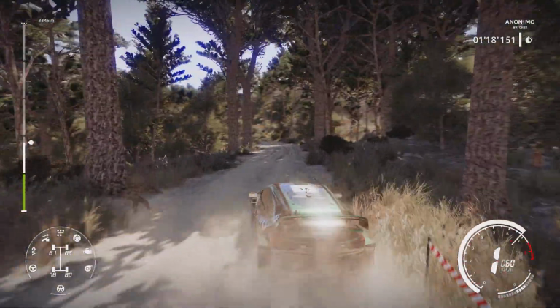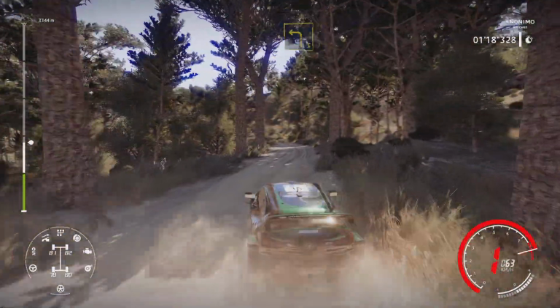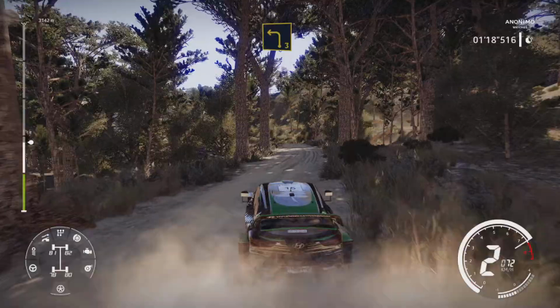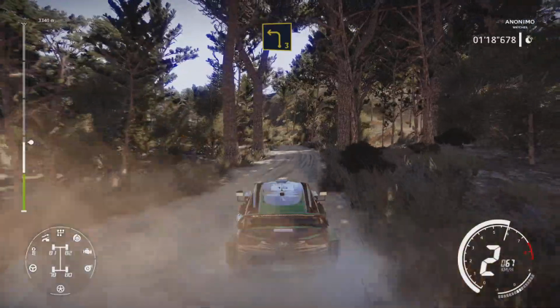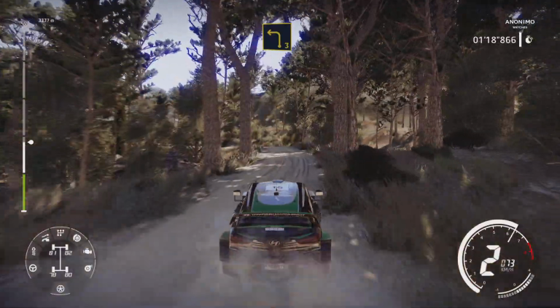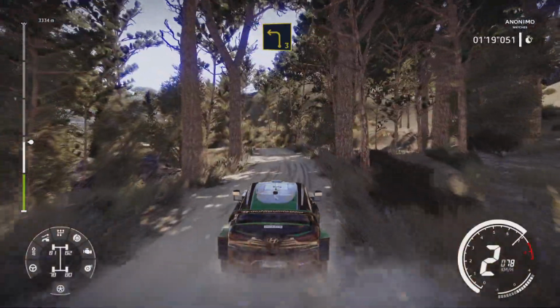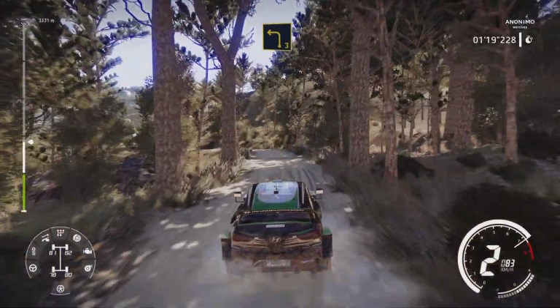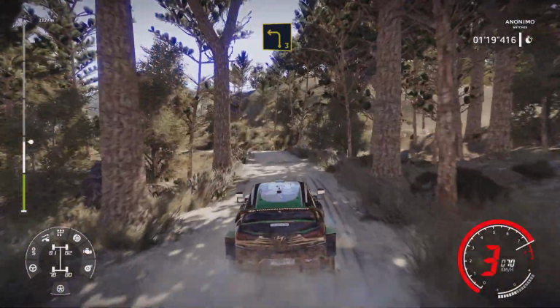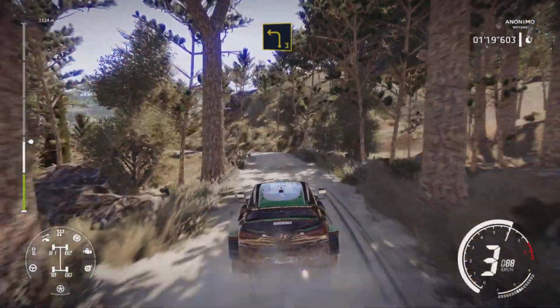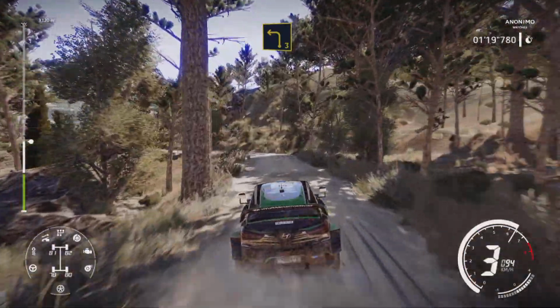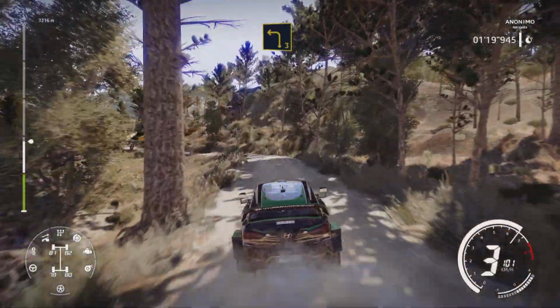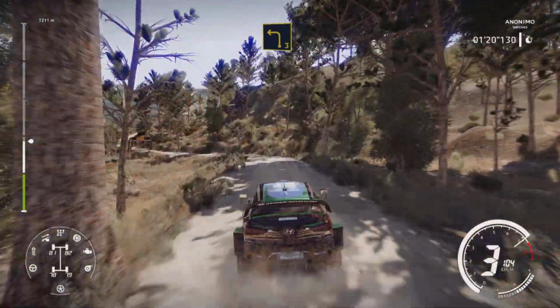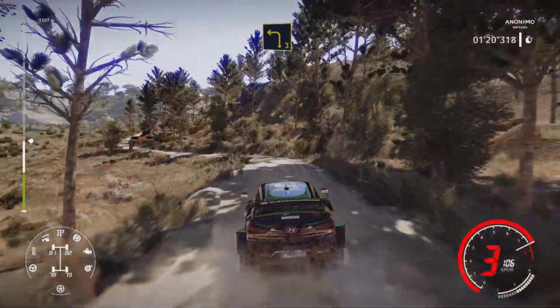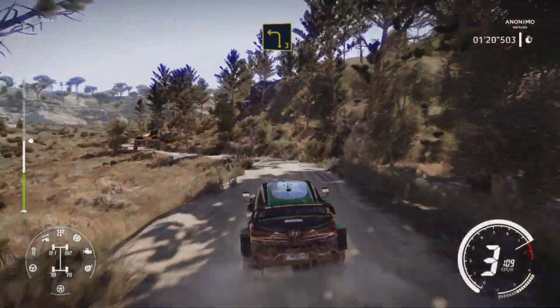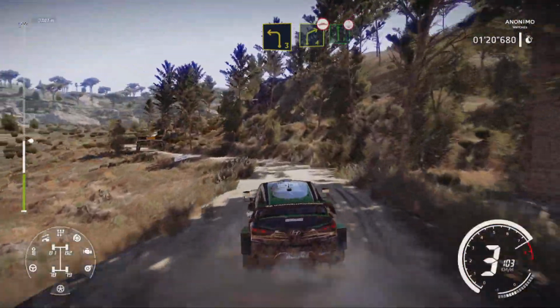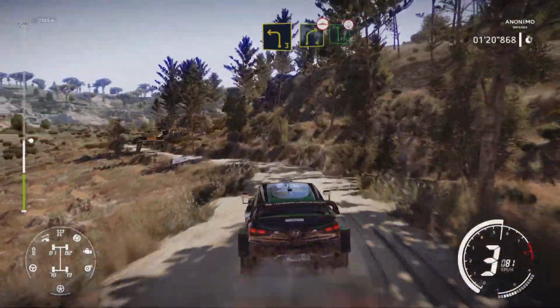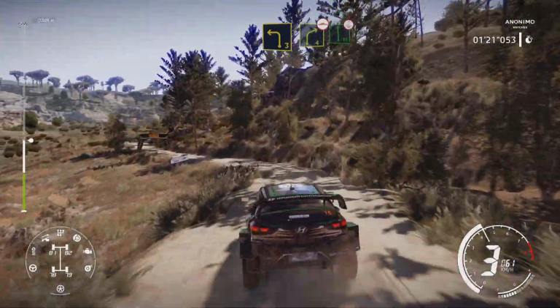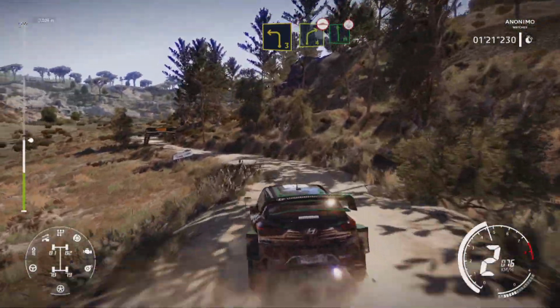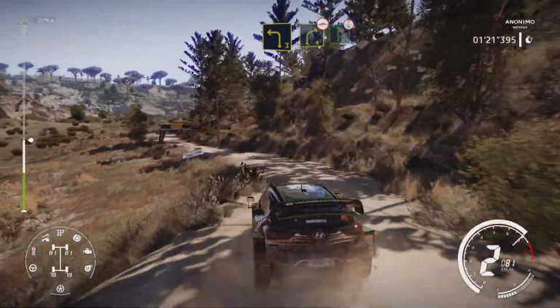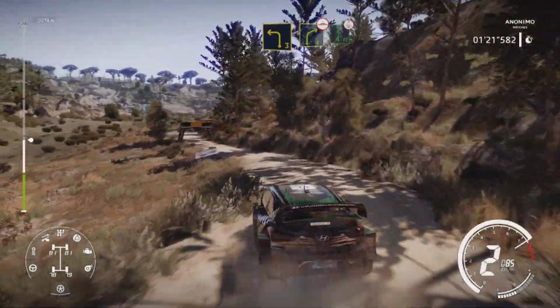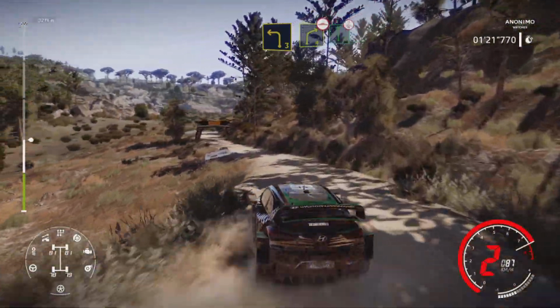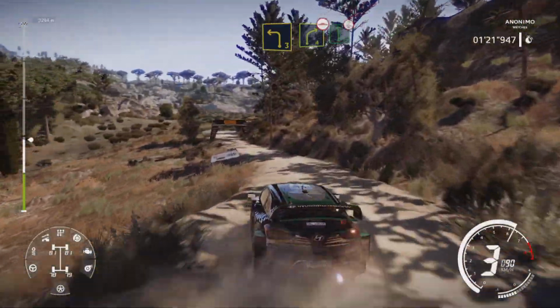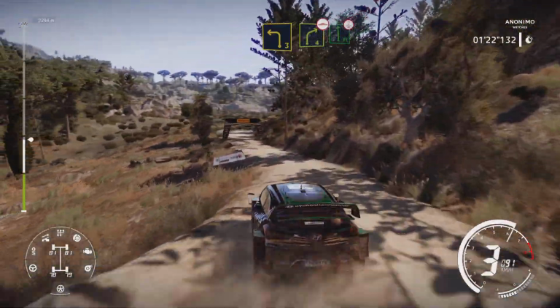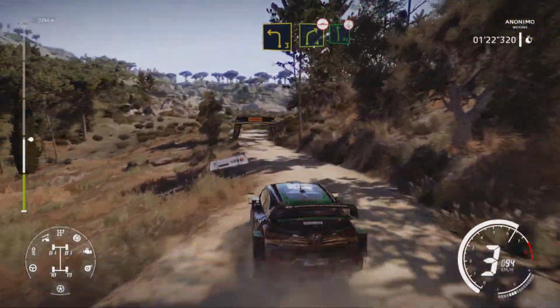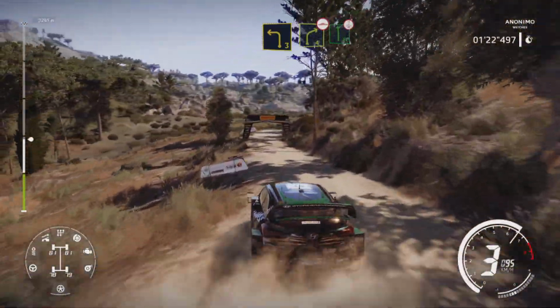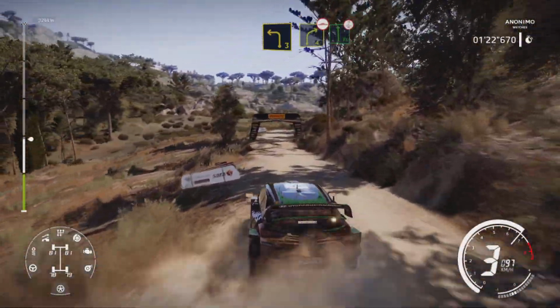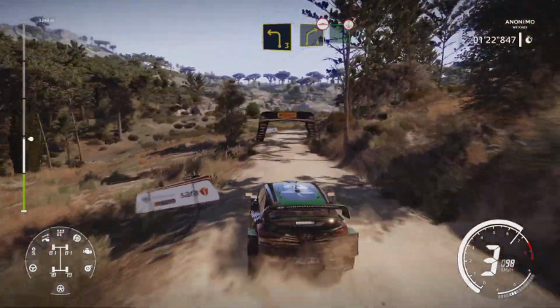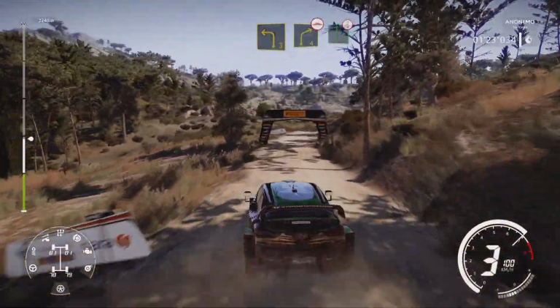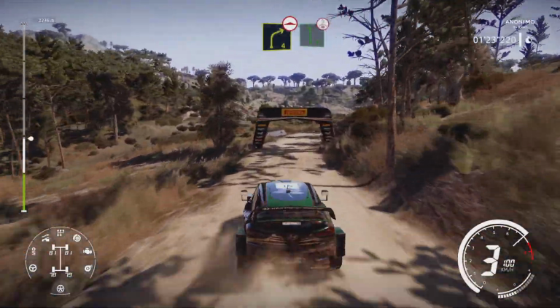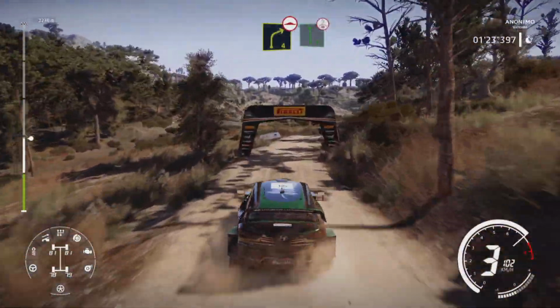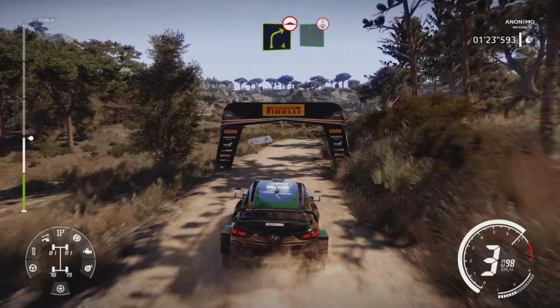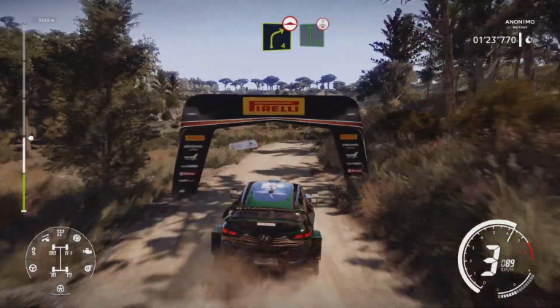Left 3 short. Into right 4 over bump, into flat left, short, over crest.